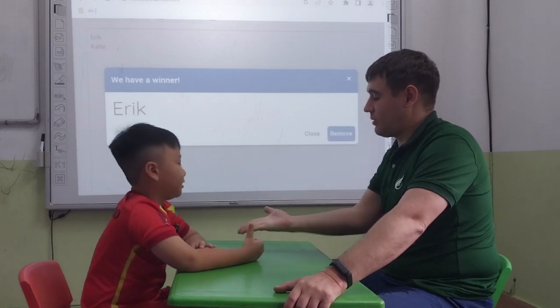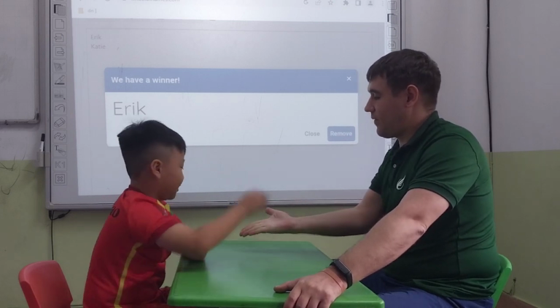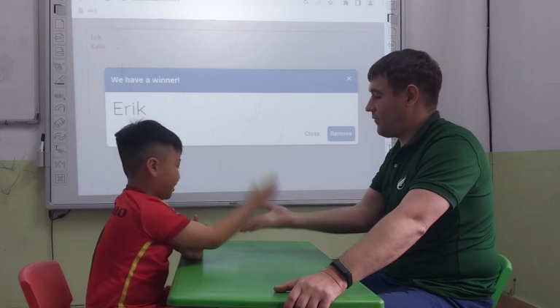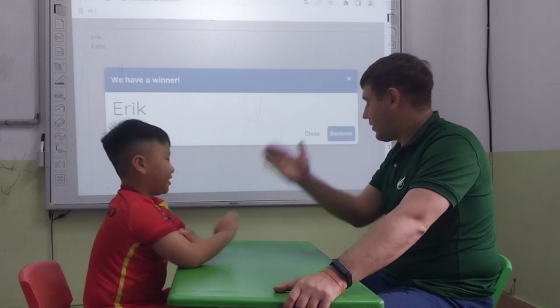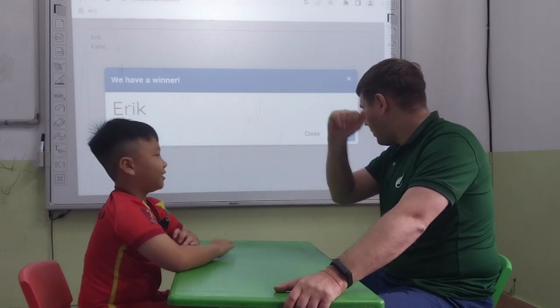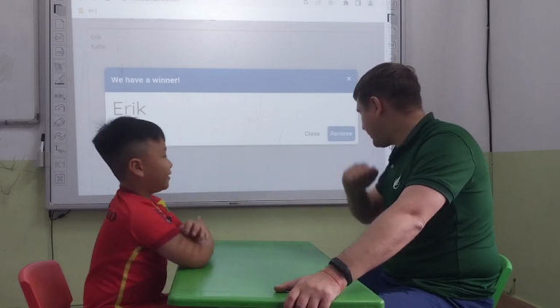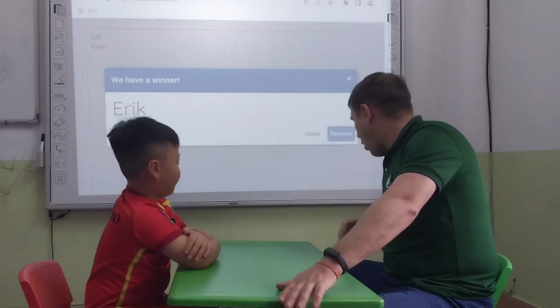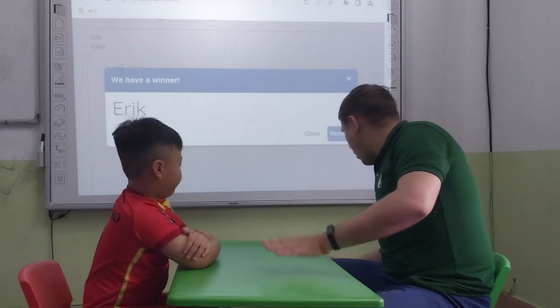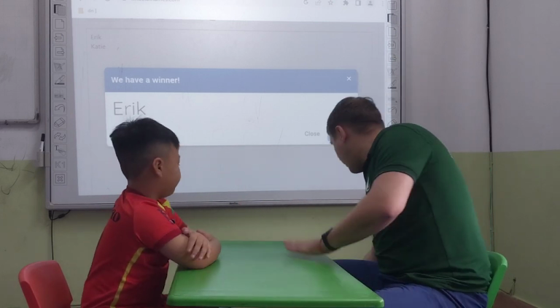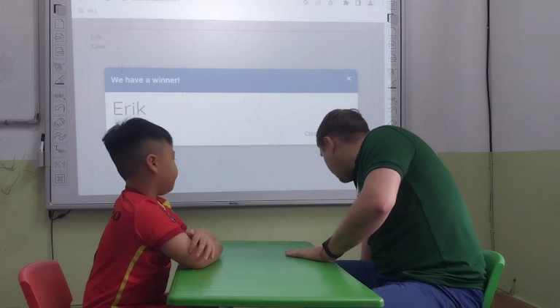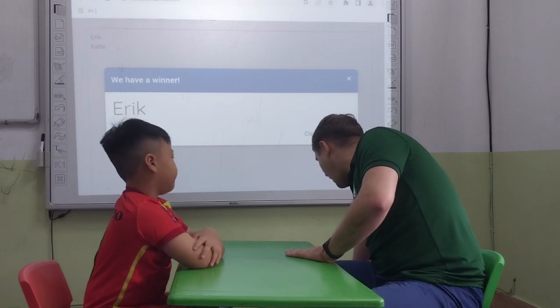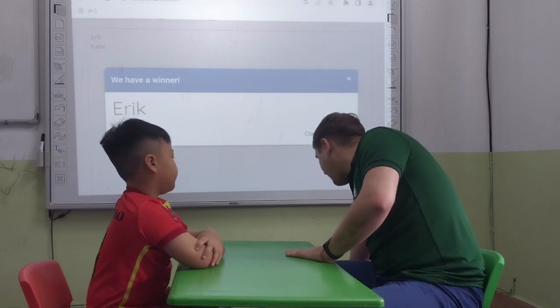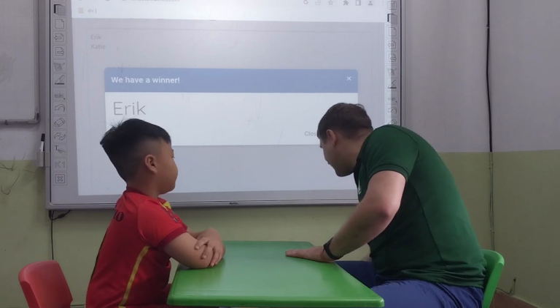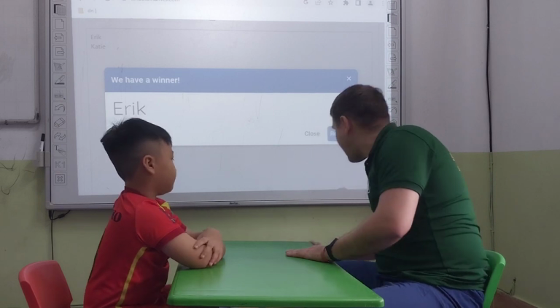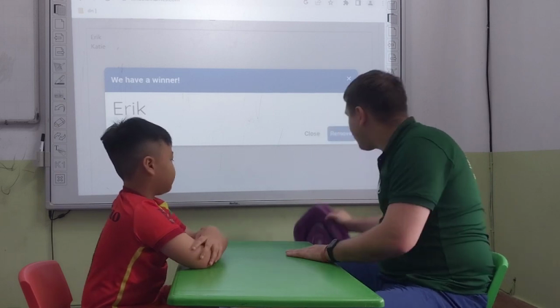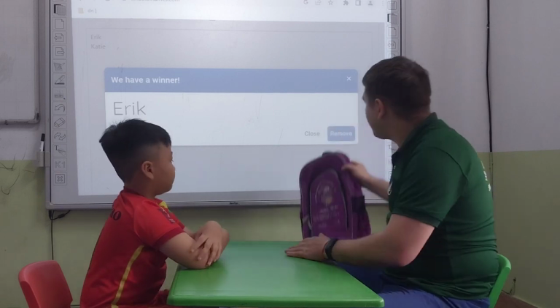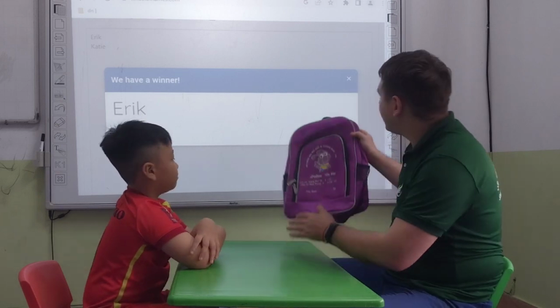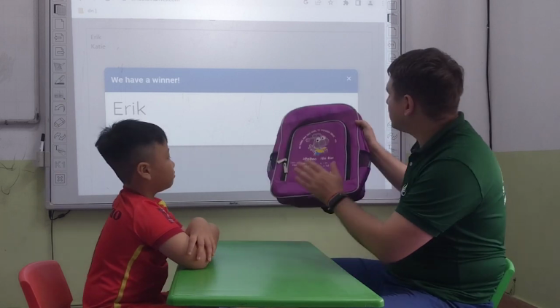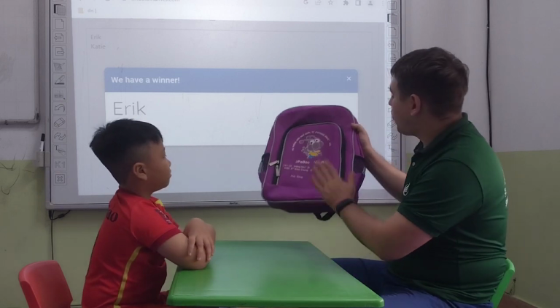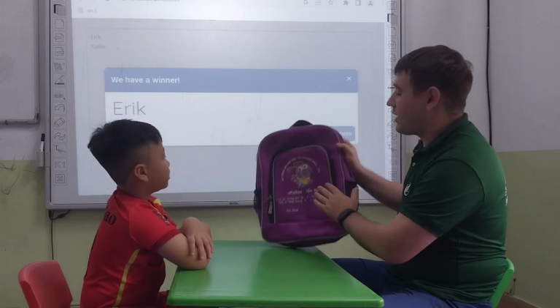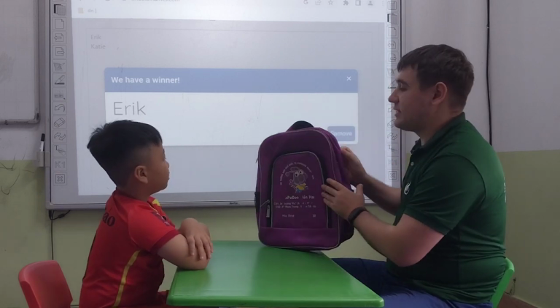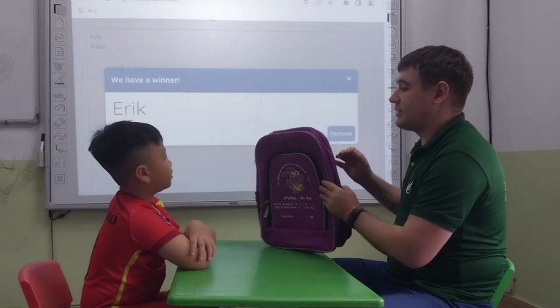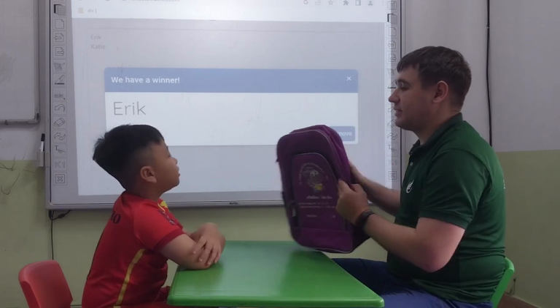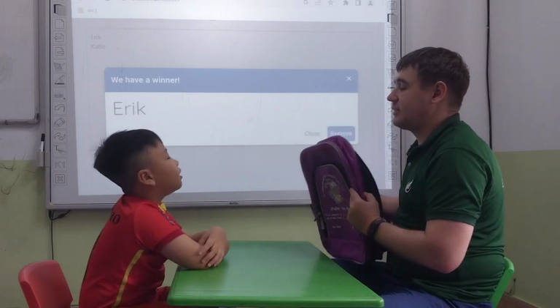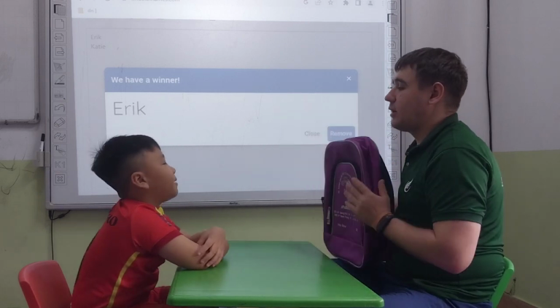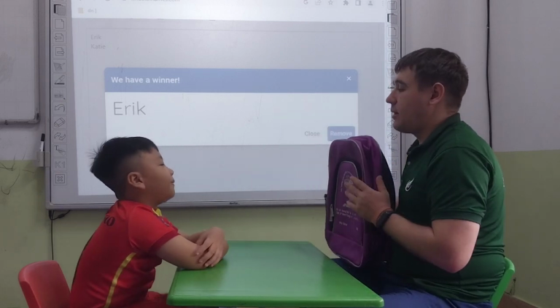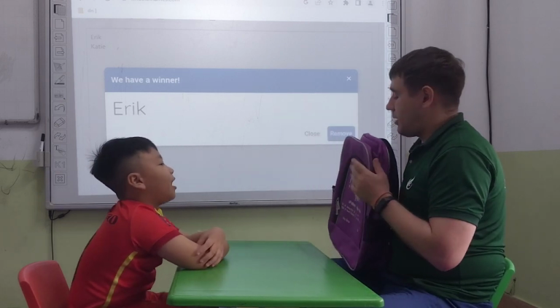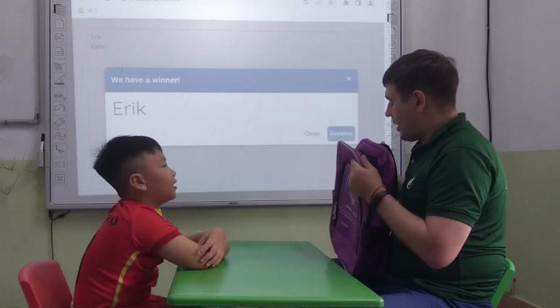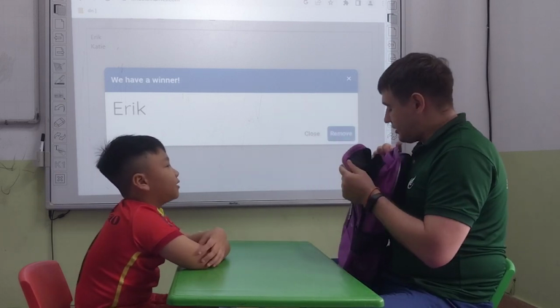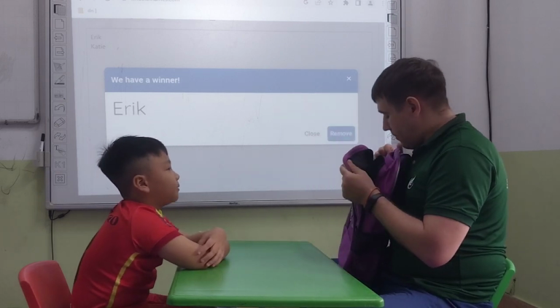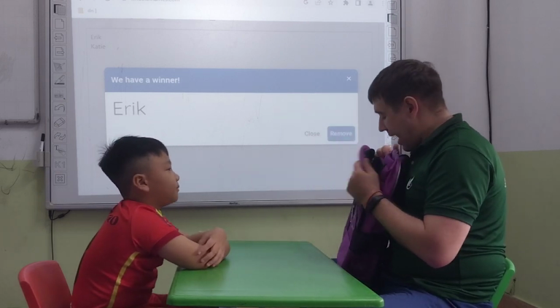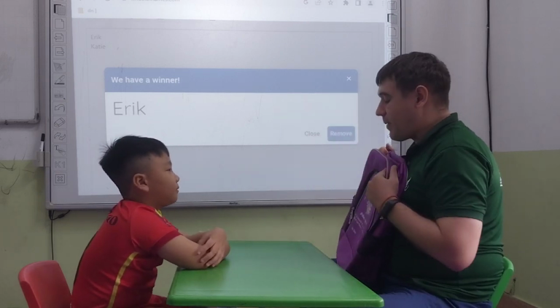Give me a five. Let's go. First of all, Eric, tell me please. What is it? It's a backpack. It's a backpack.